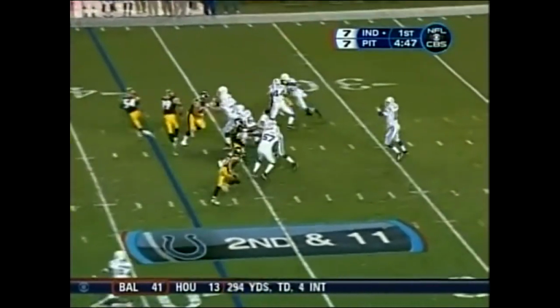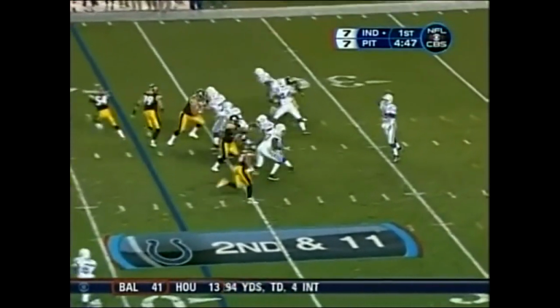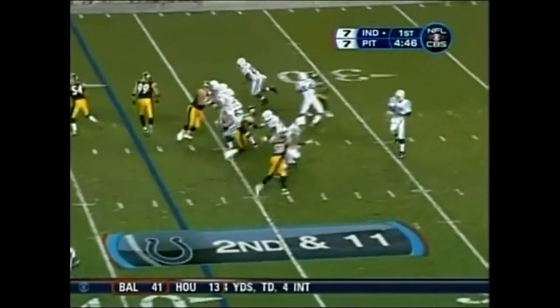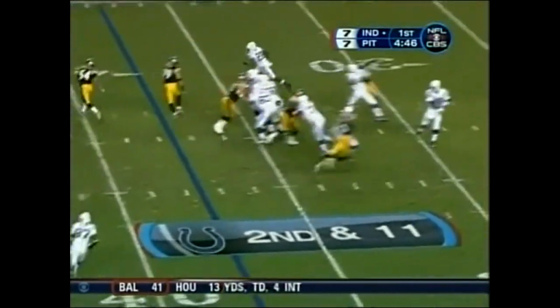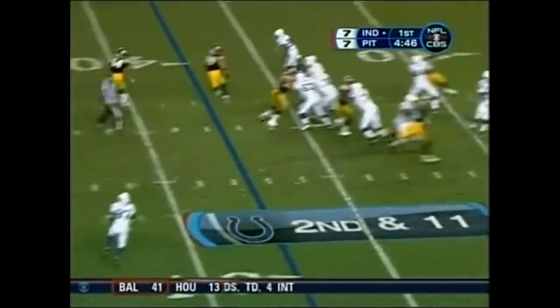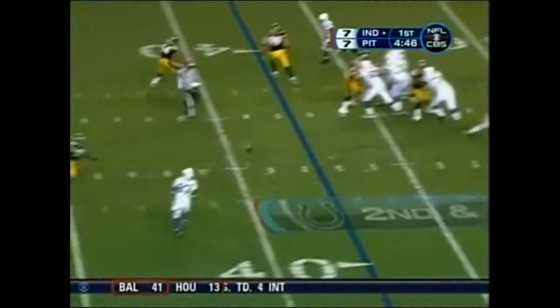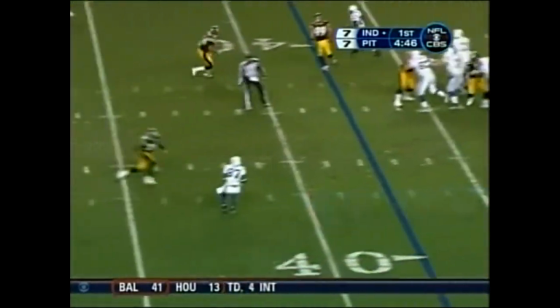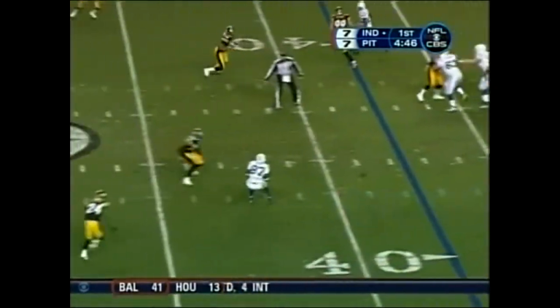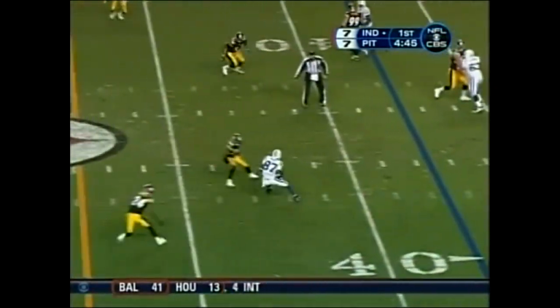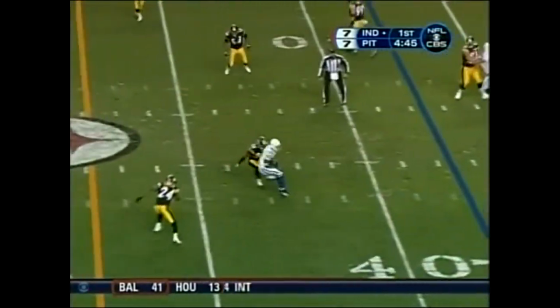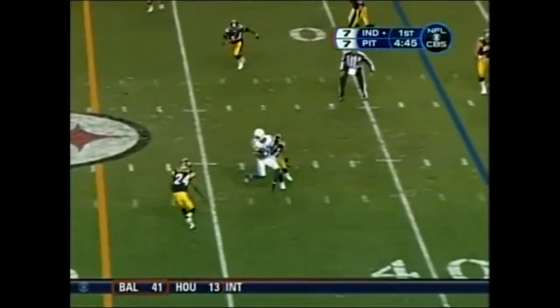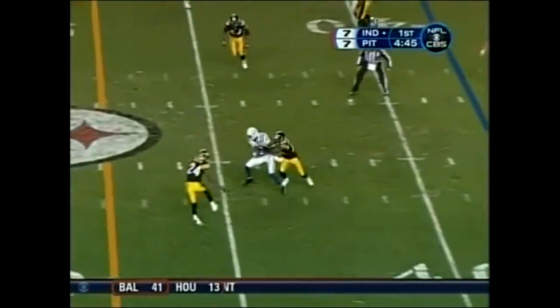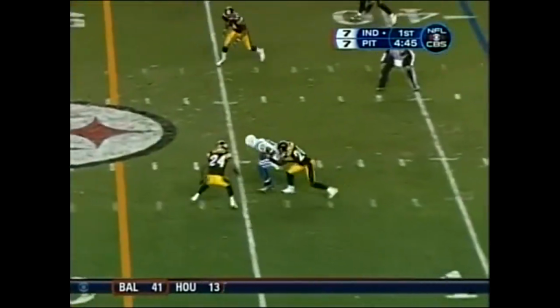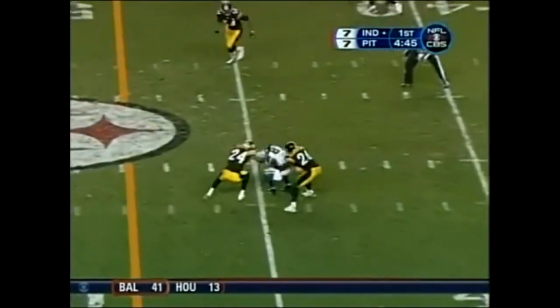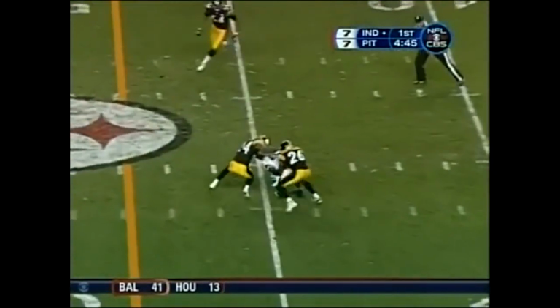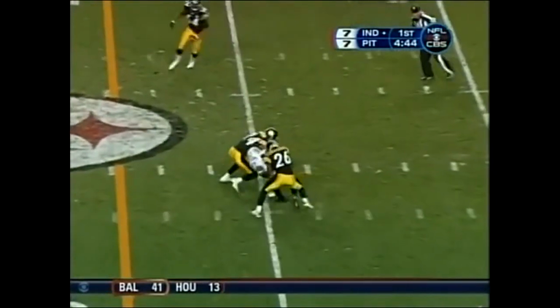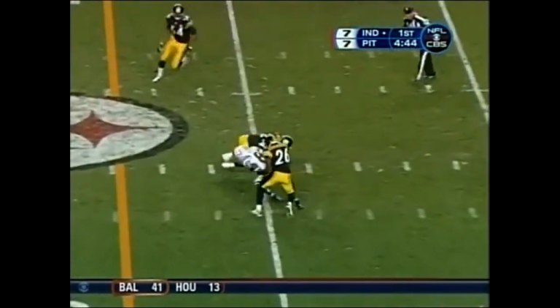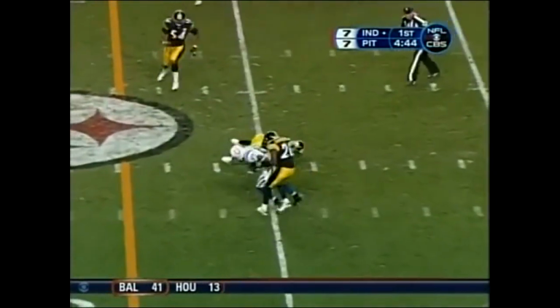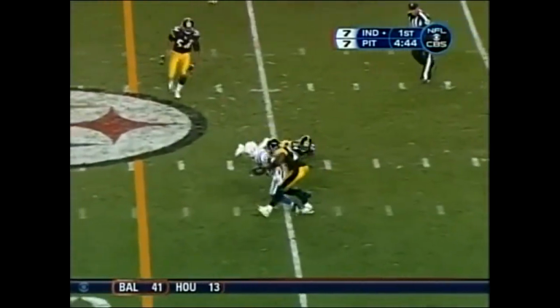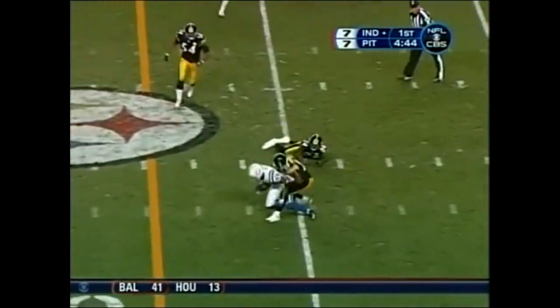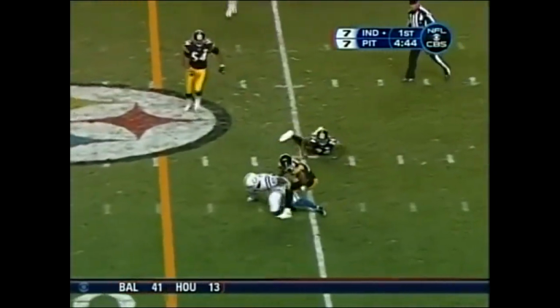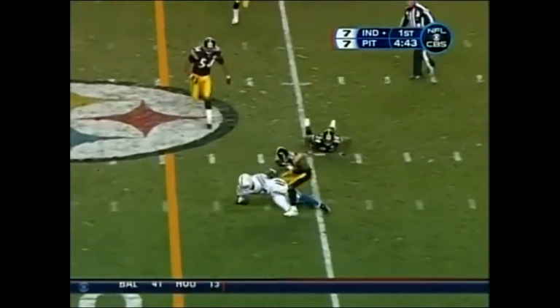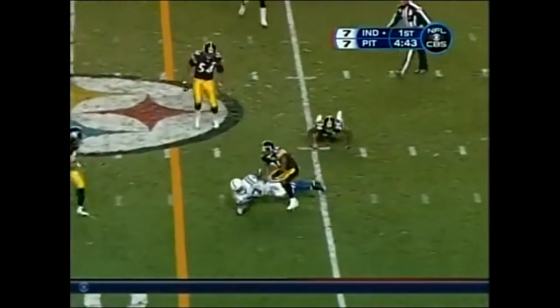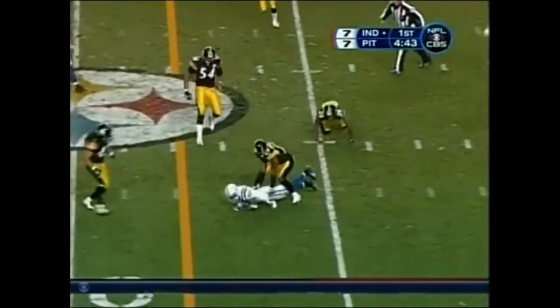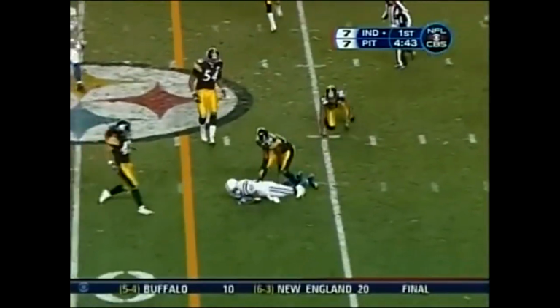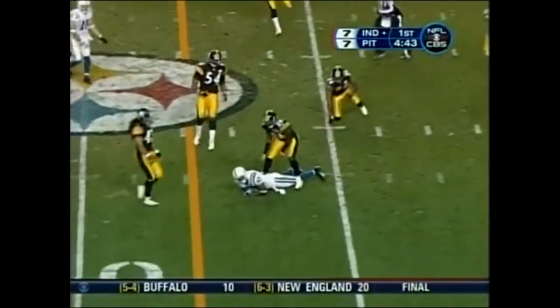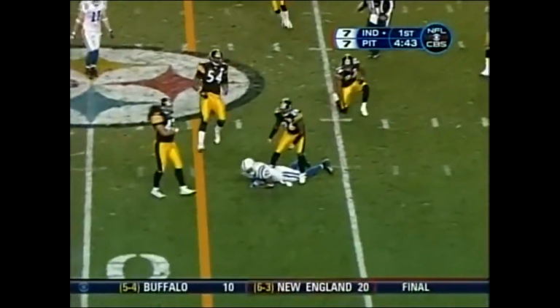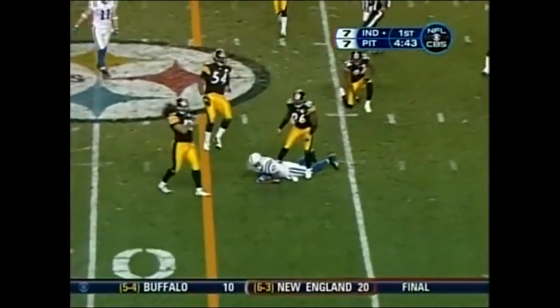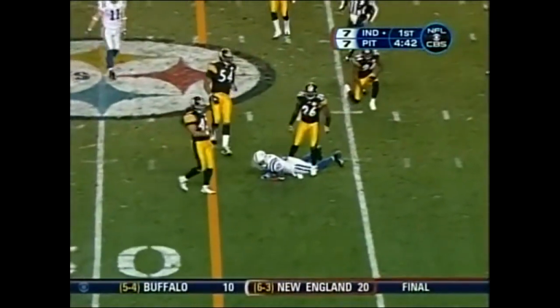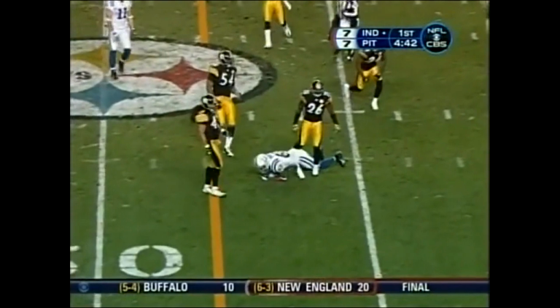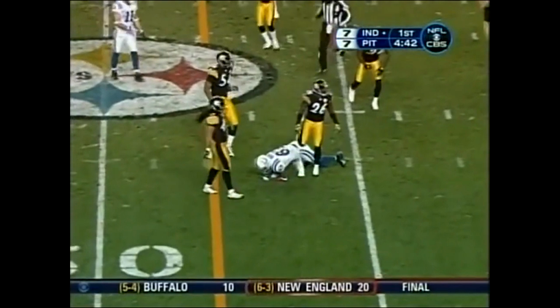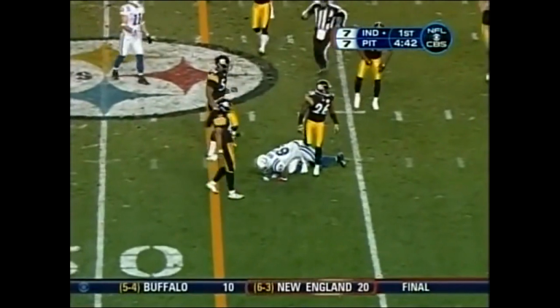Second down and 11. Wayne — as Townsend holding on.